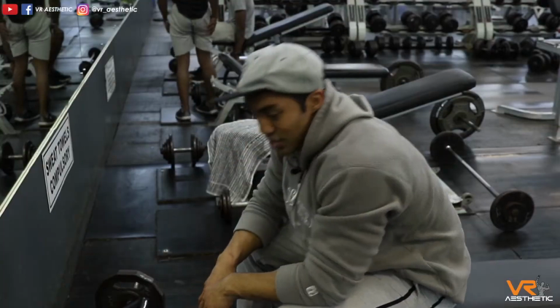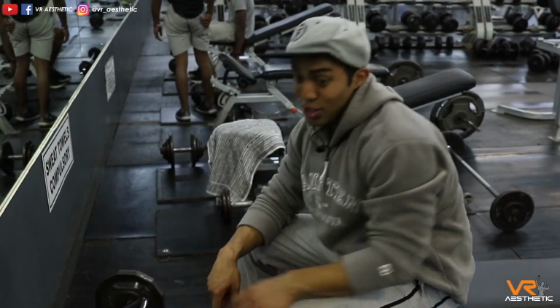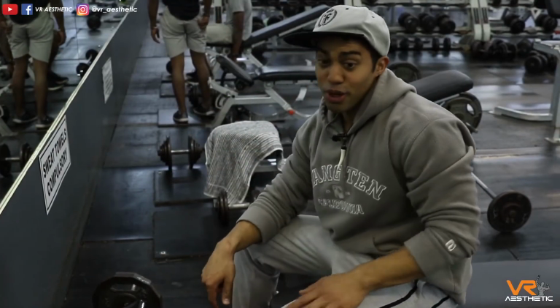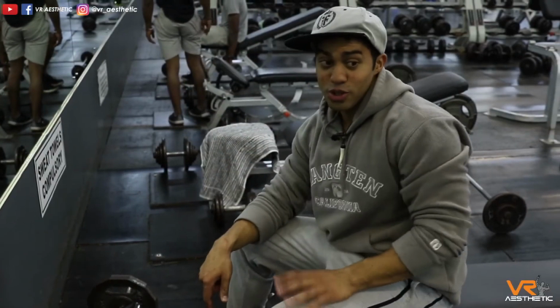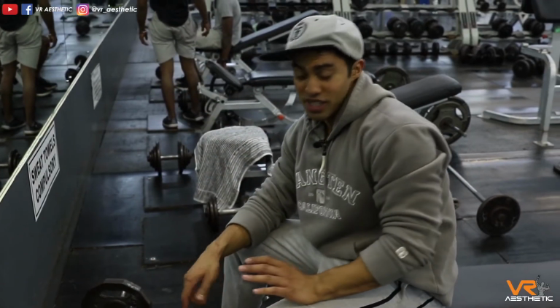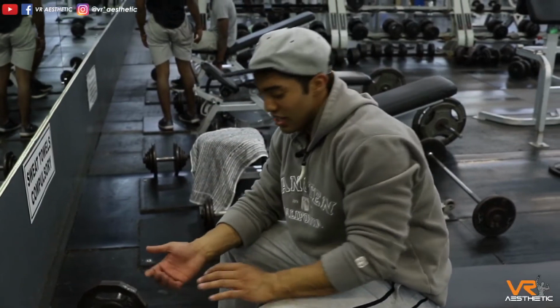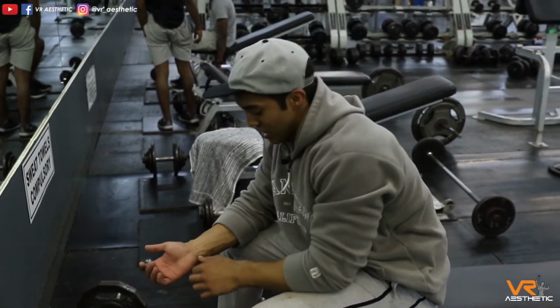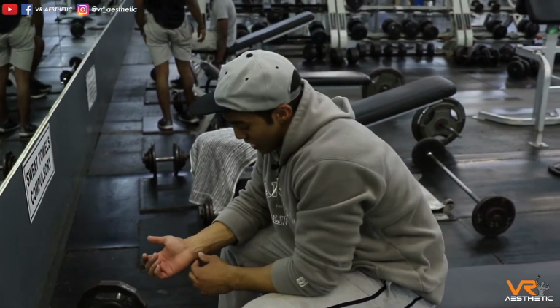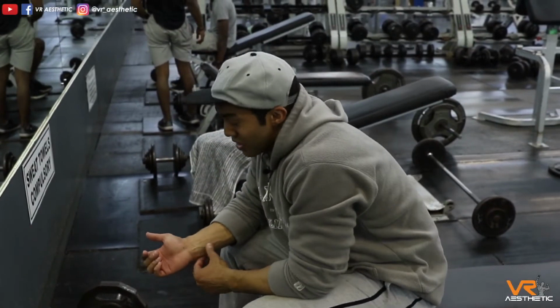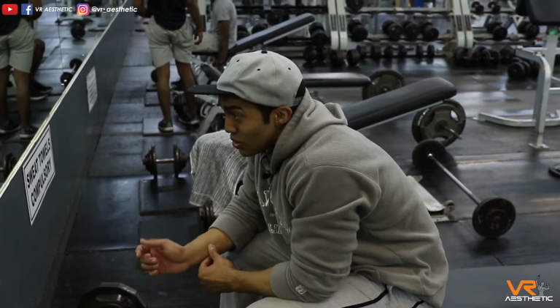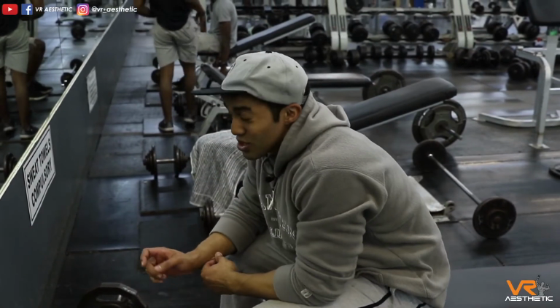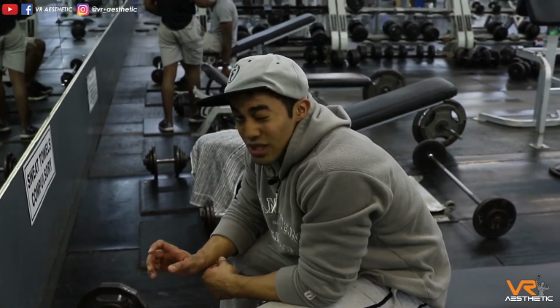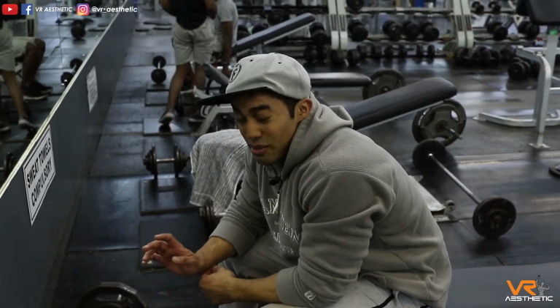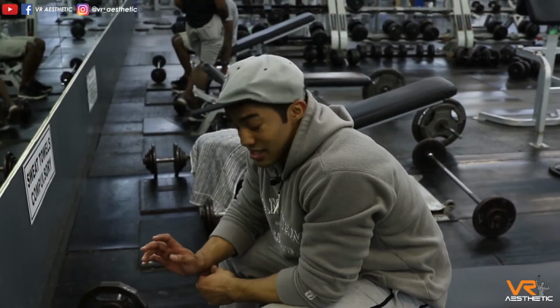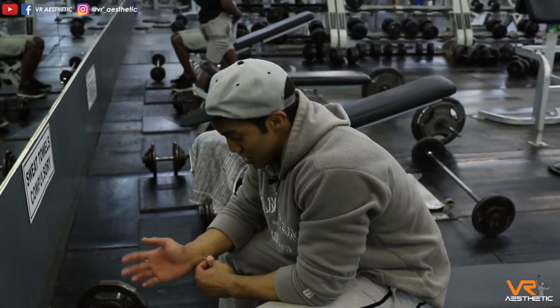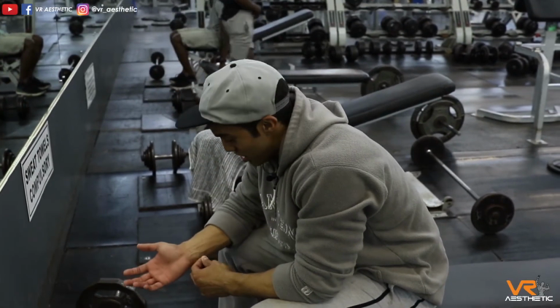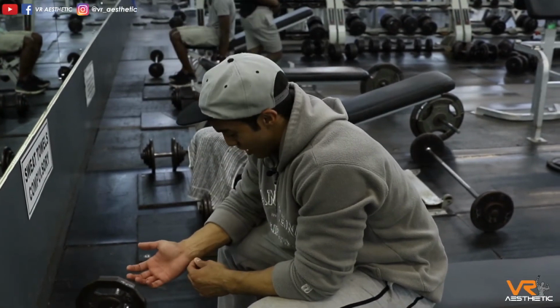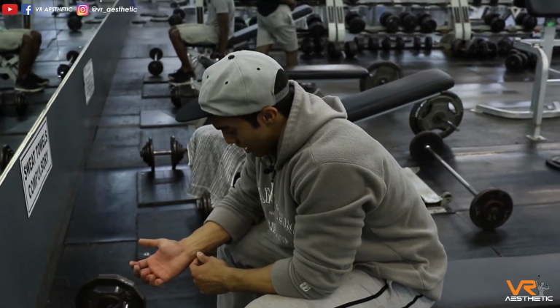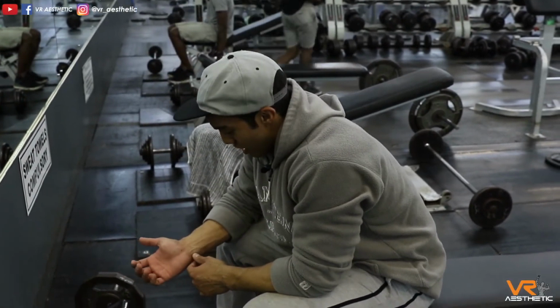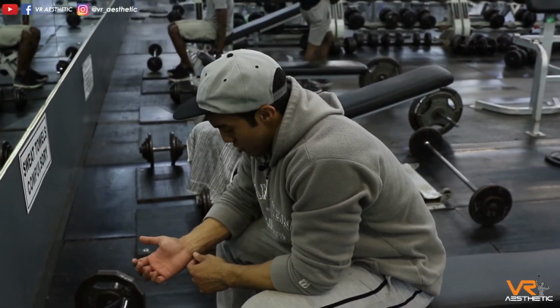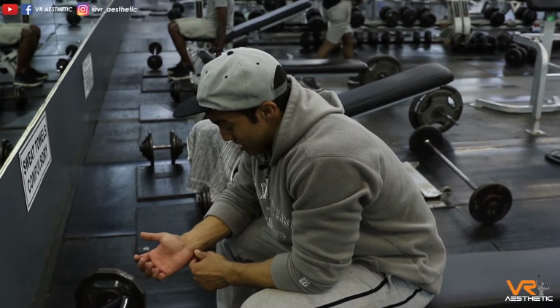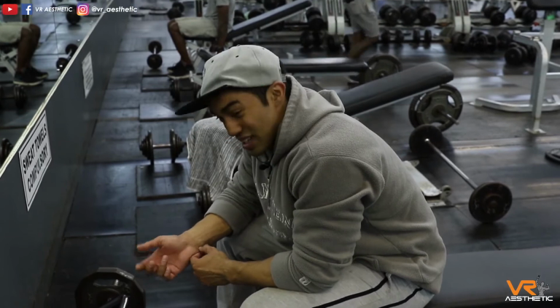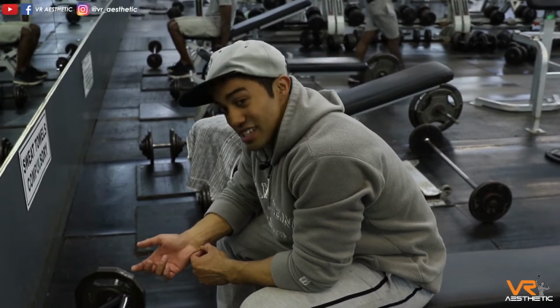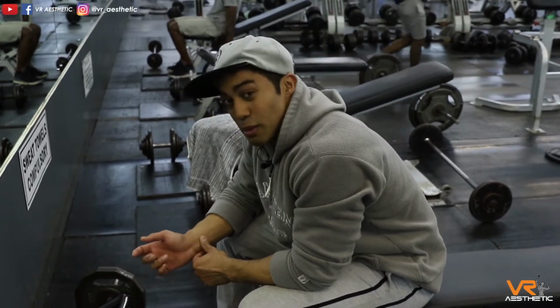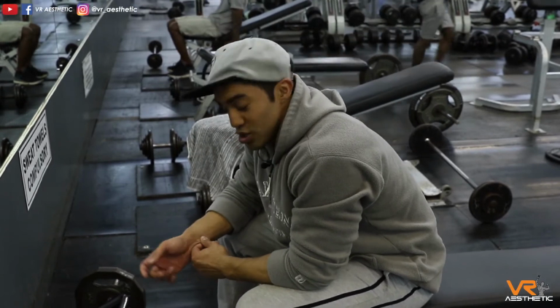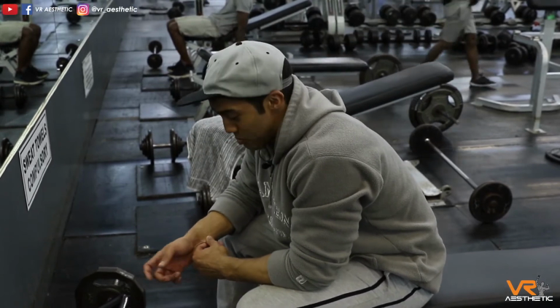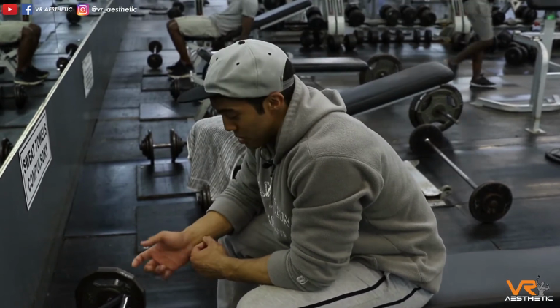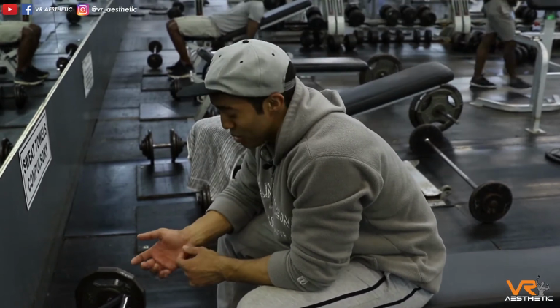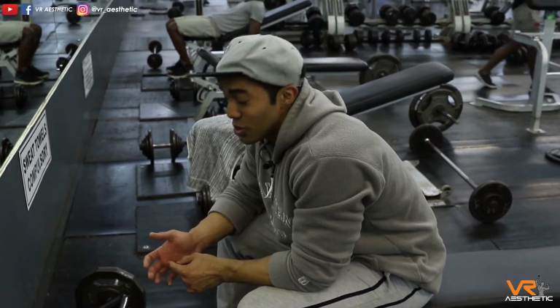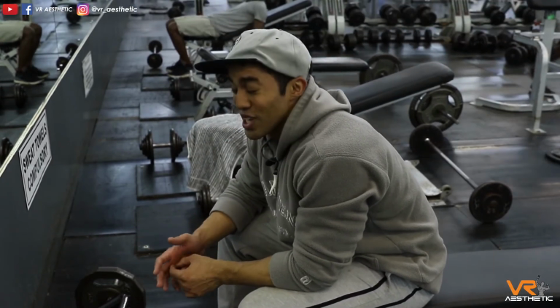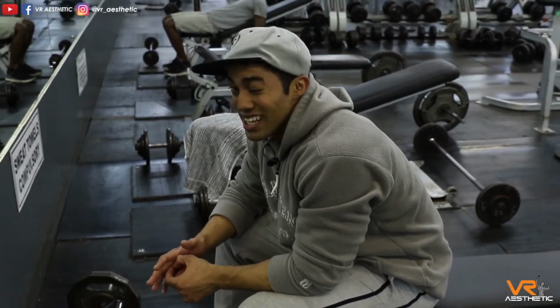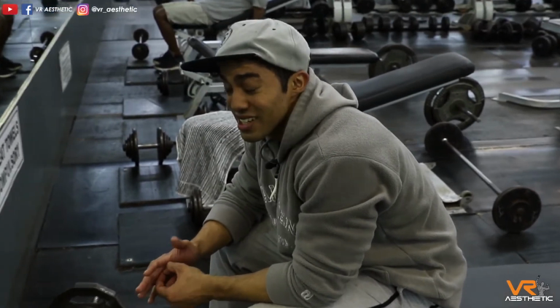I've got partial reps in there — still got the total time under tension. Don't underestimate partial reps; partial reps are excellent.